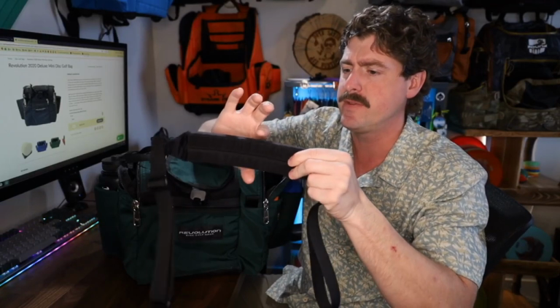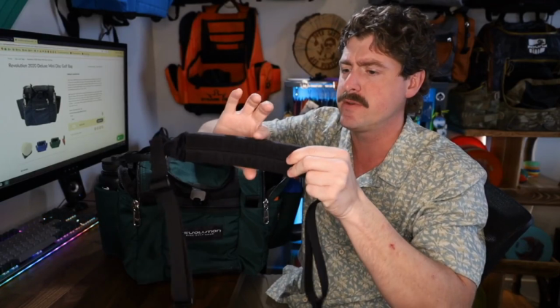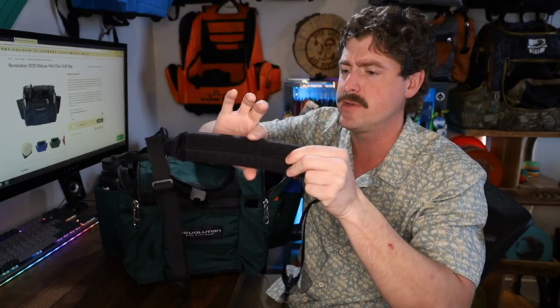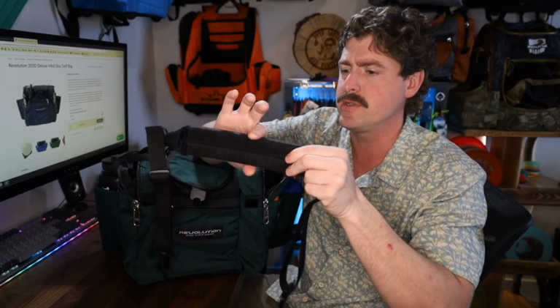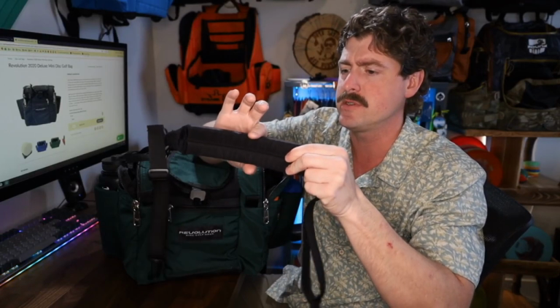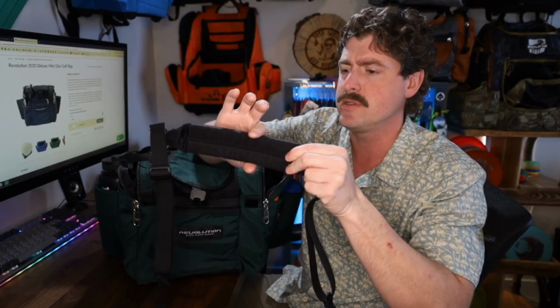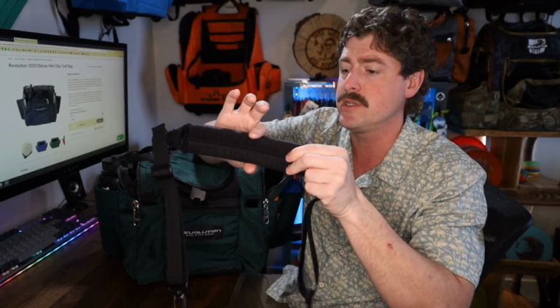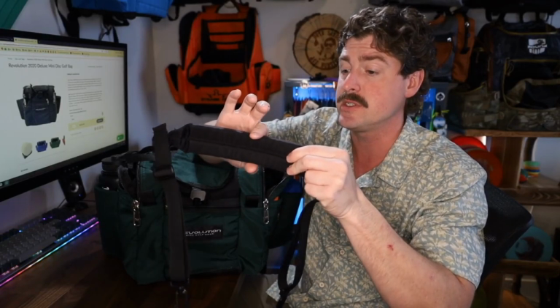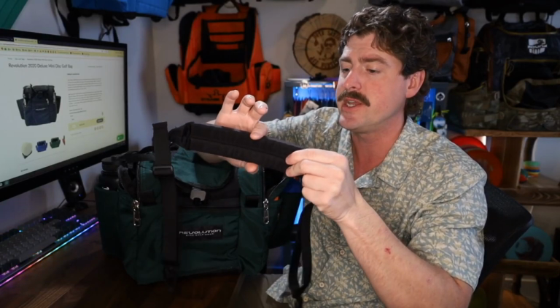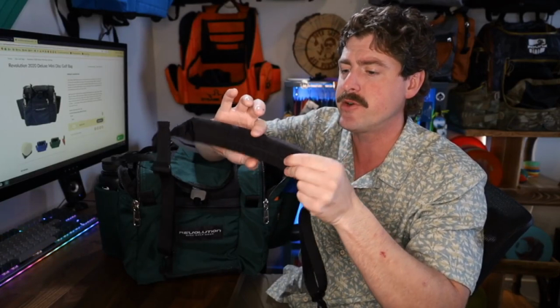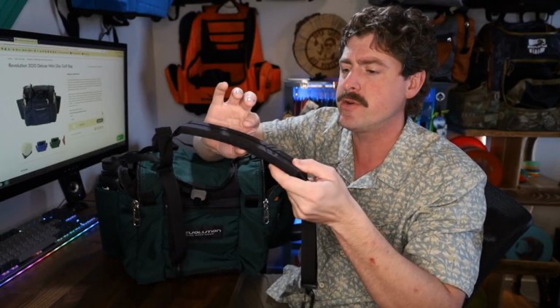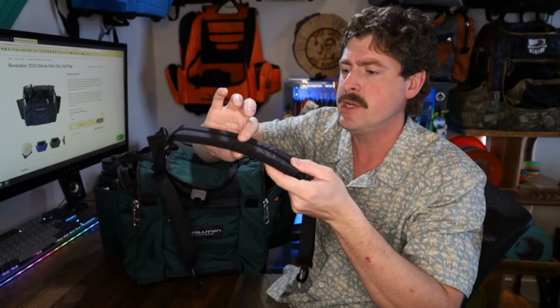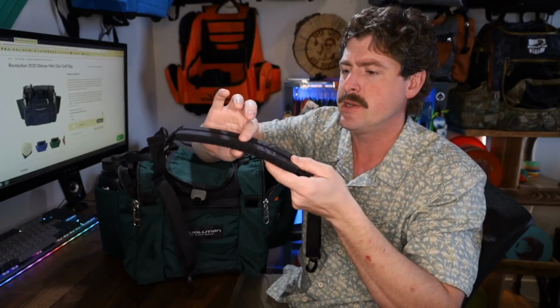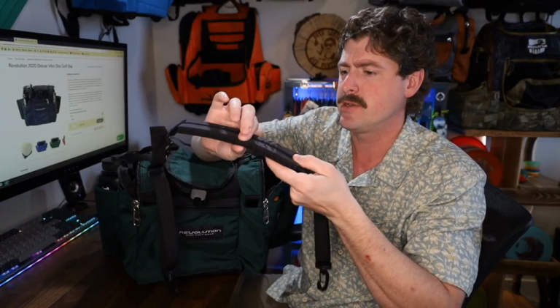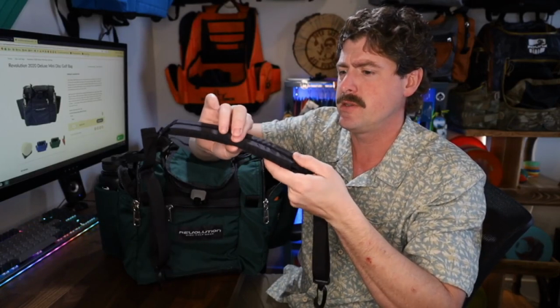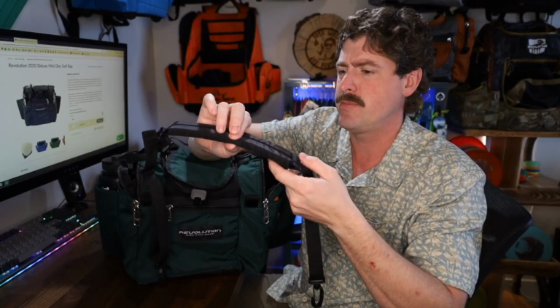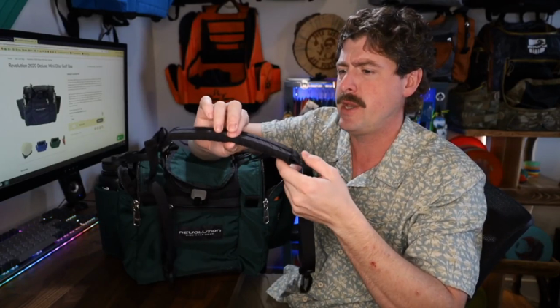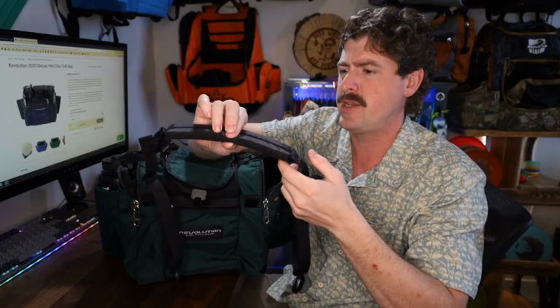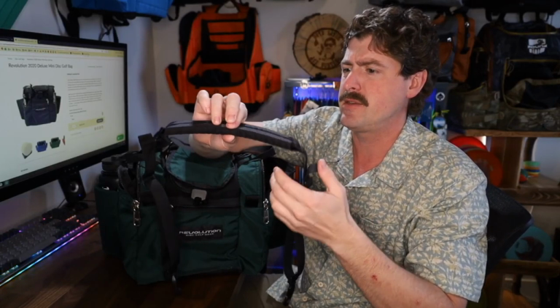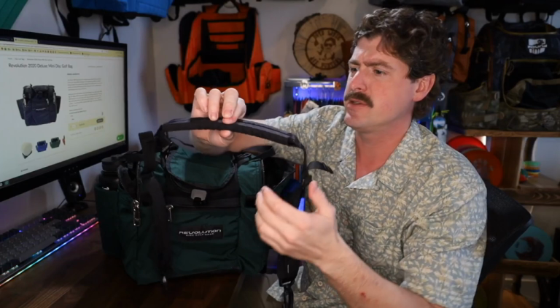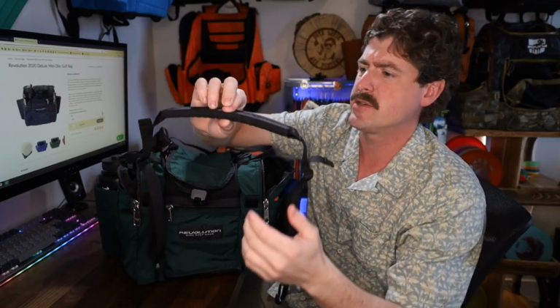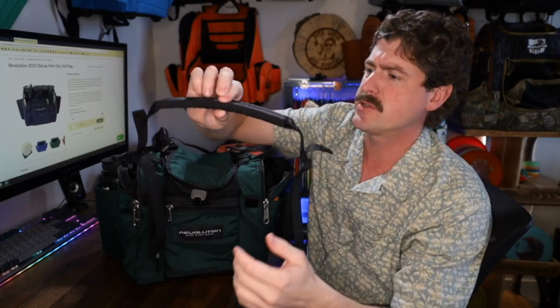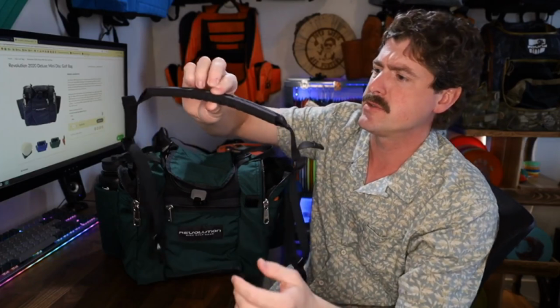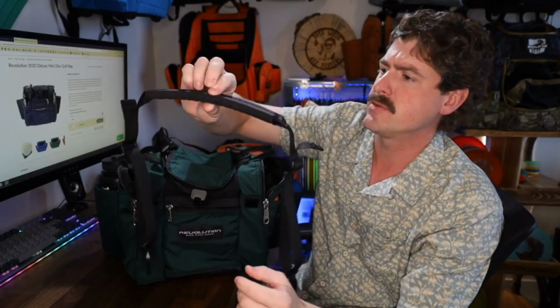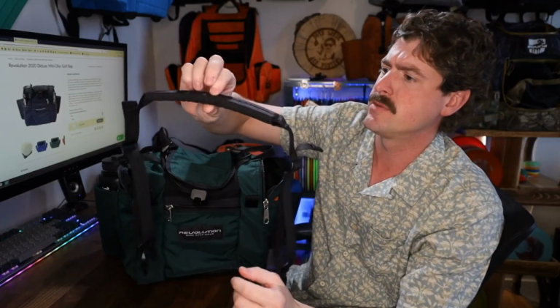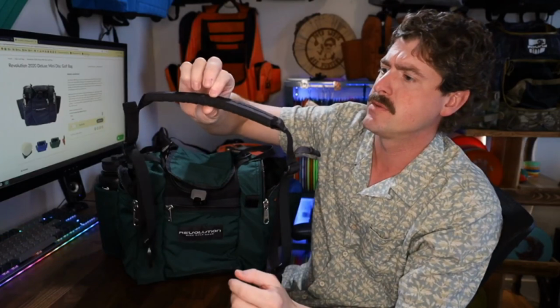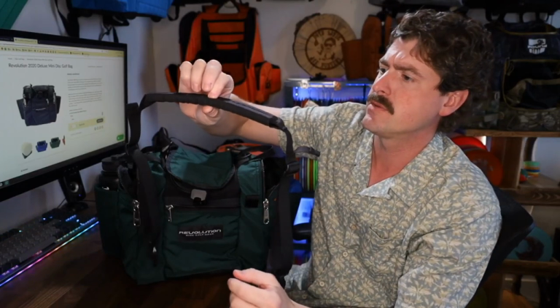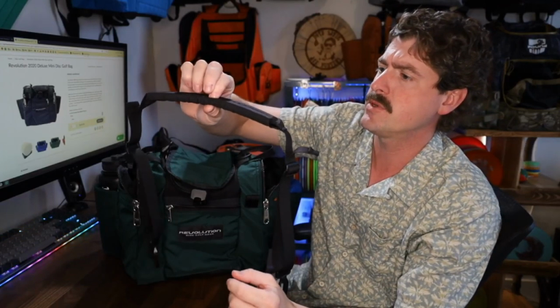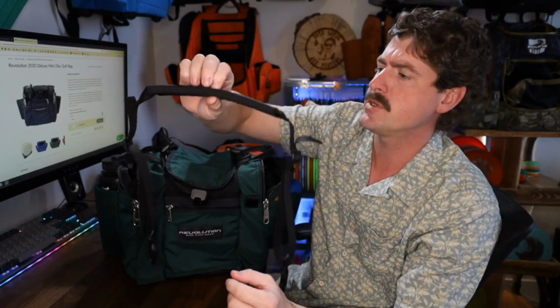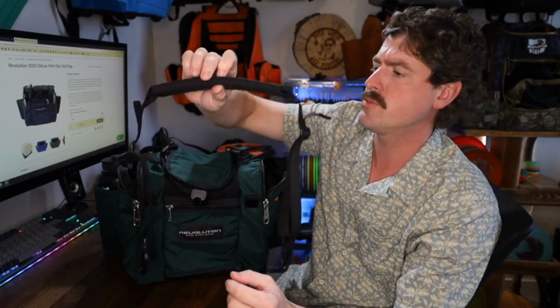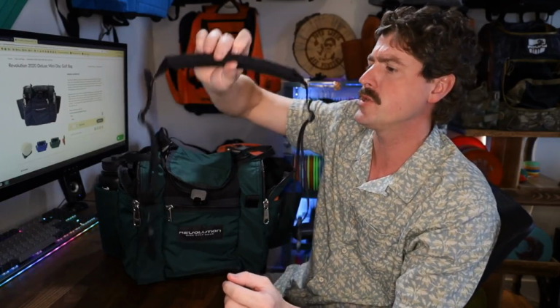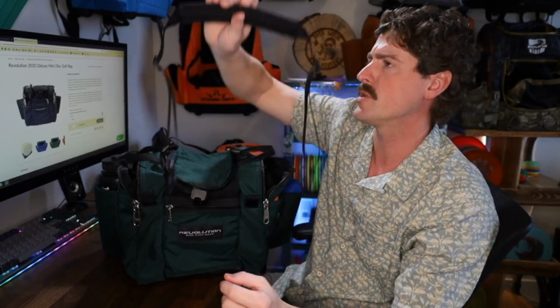Even though the strap is narrow, the padding is also pretty tall.